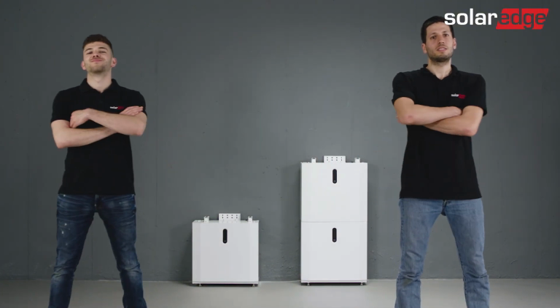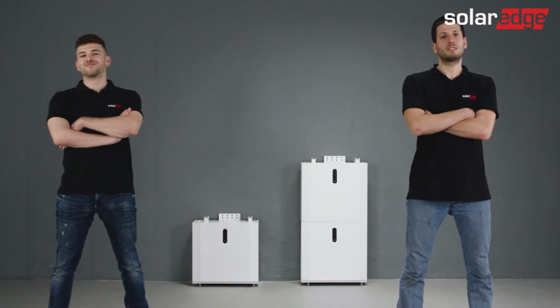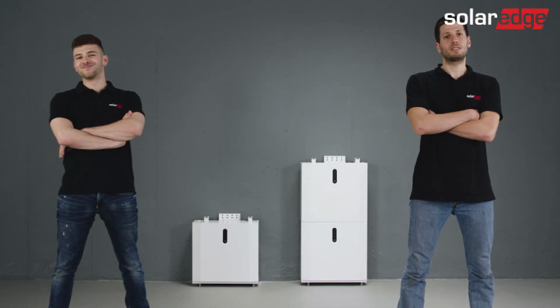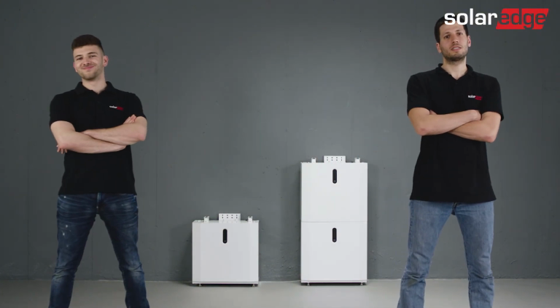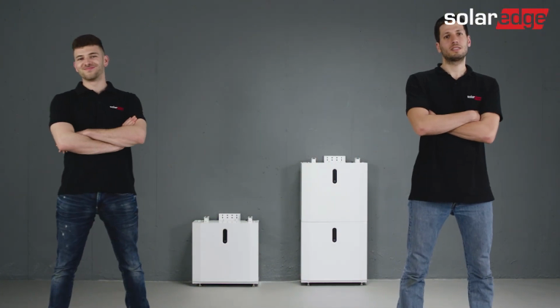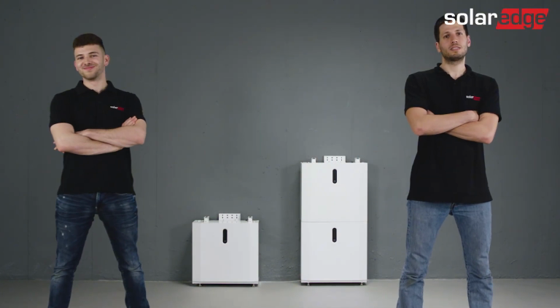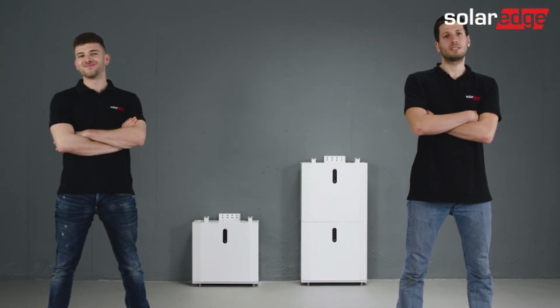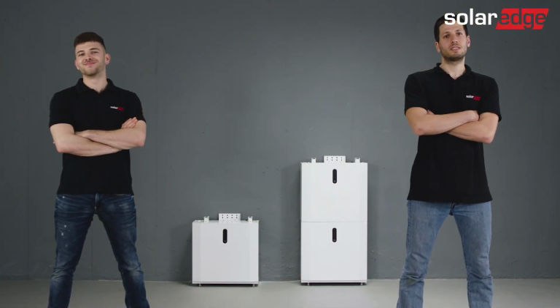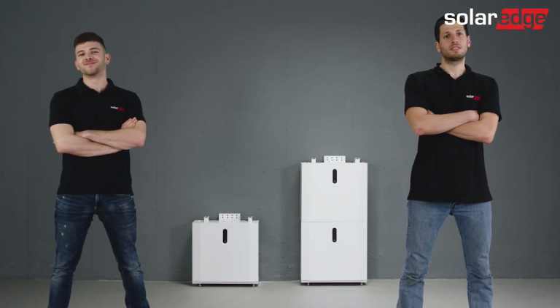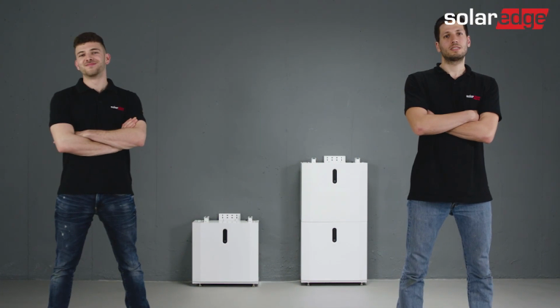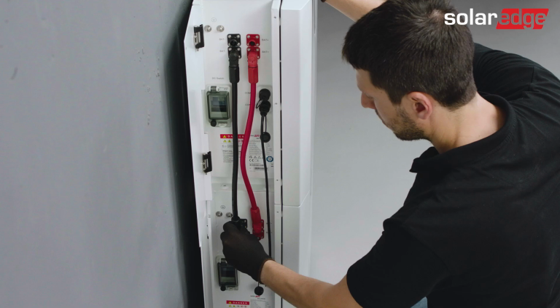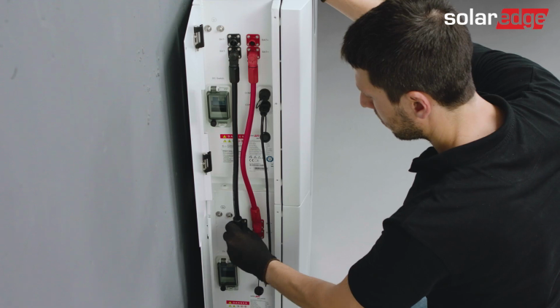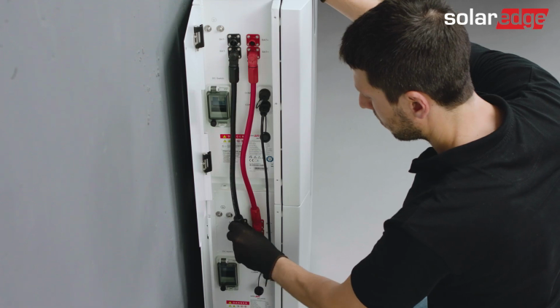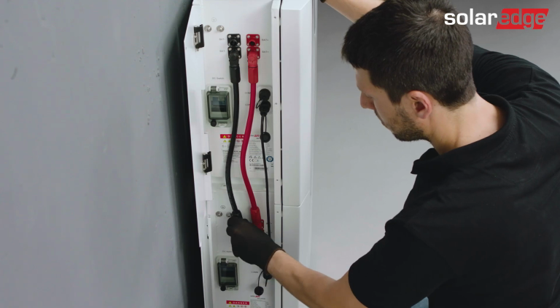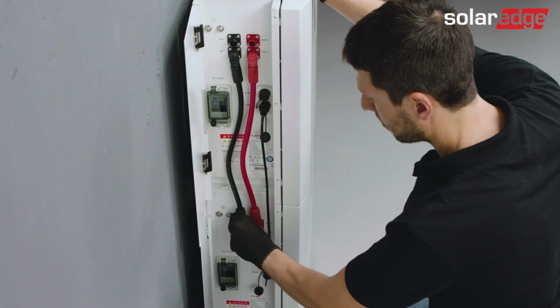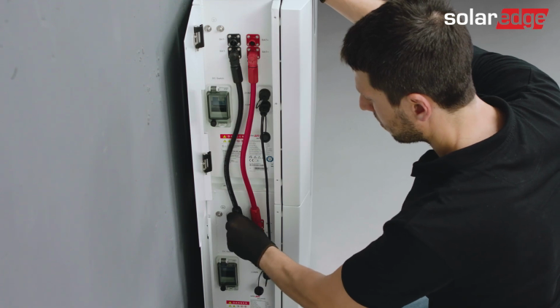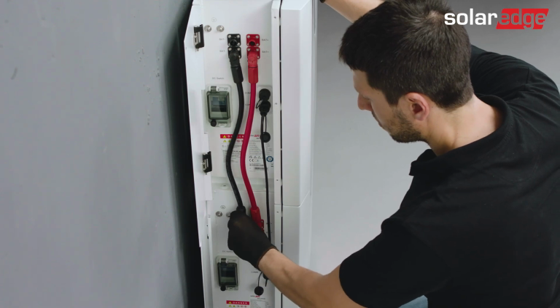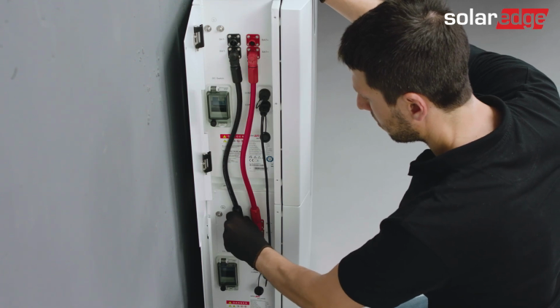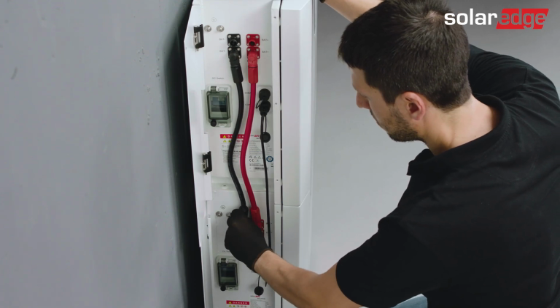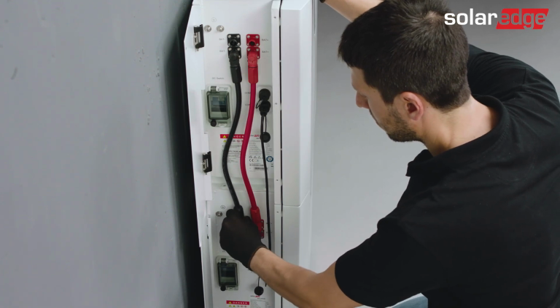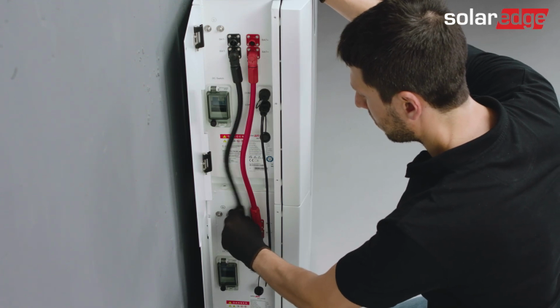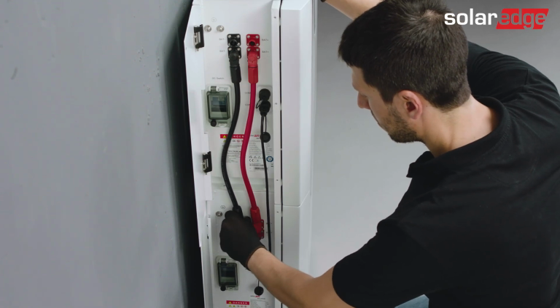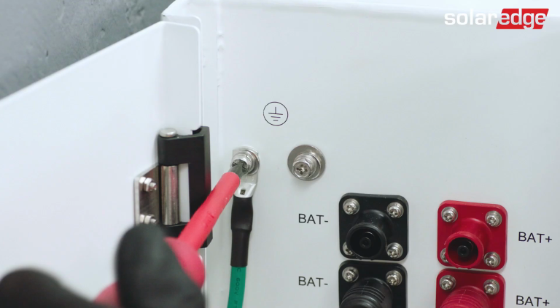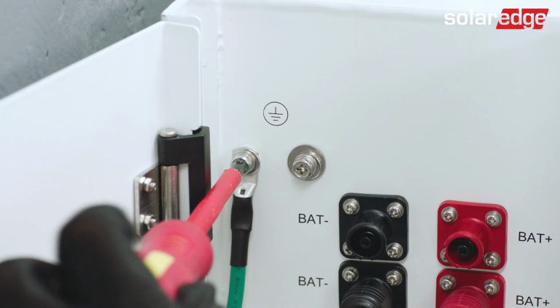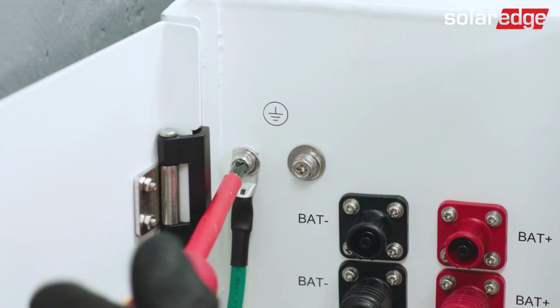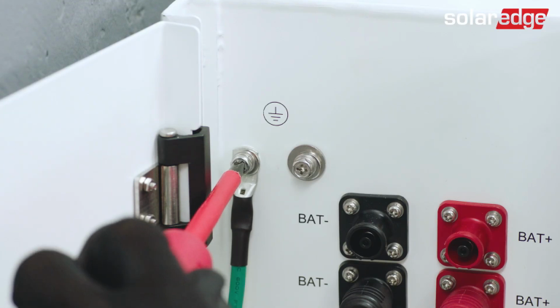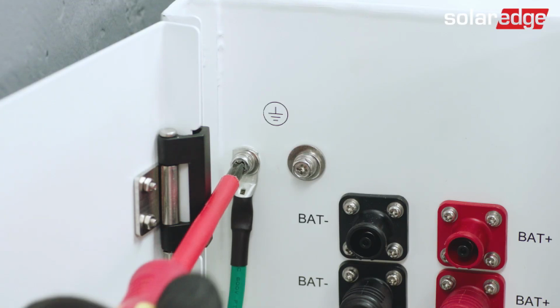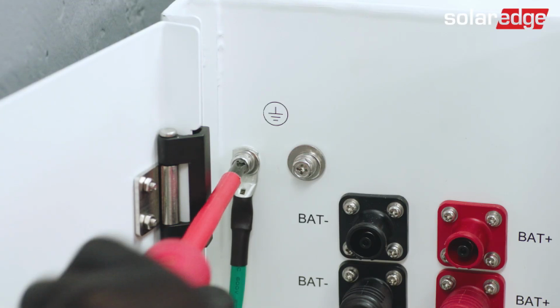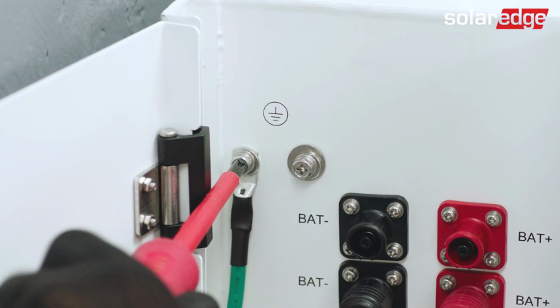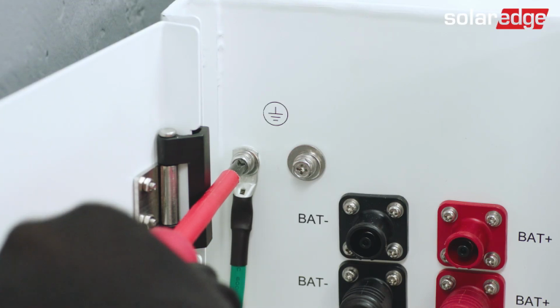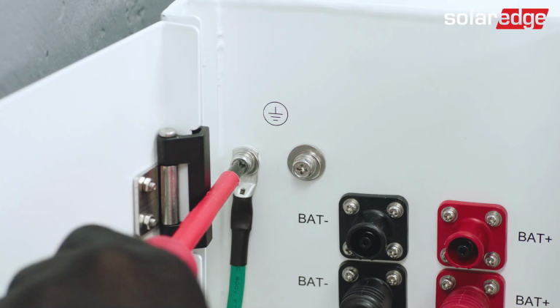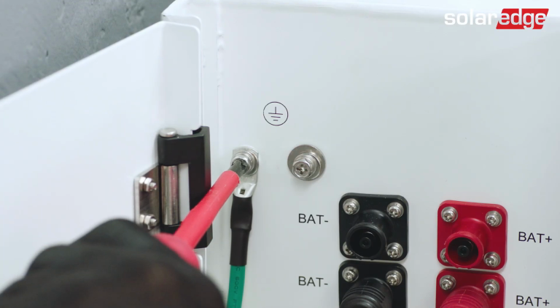Join us for the next video in this series, where we will guide you through the SolarEdge Home 48-volt battery wiring process.